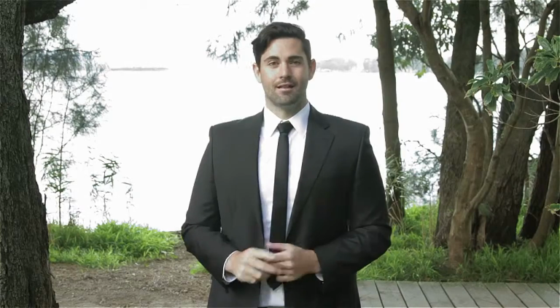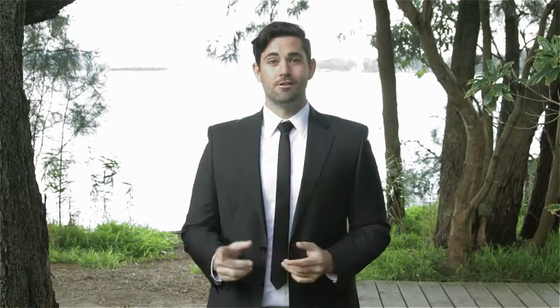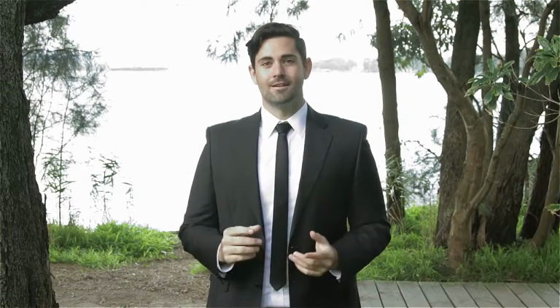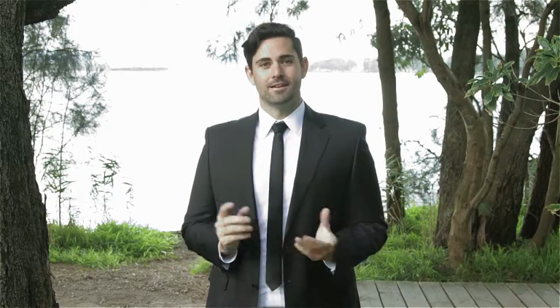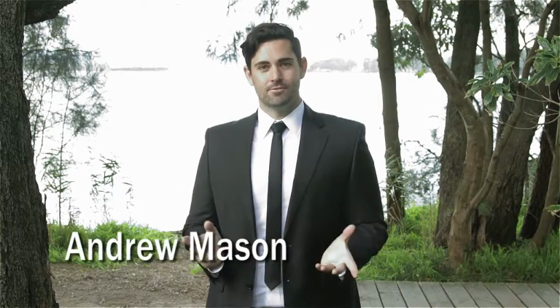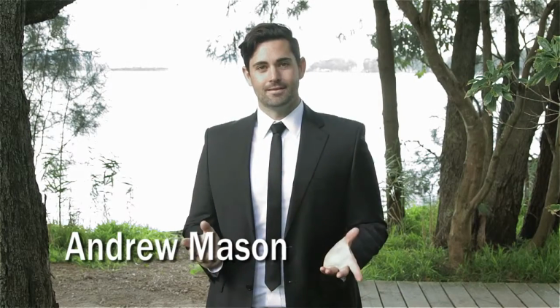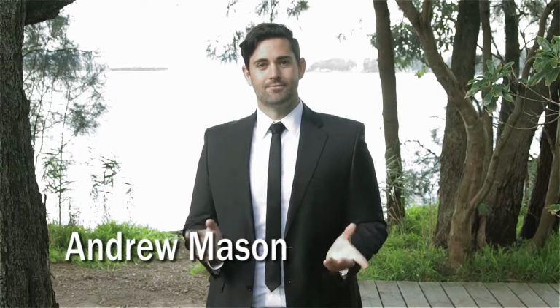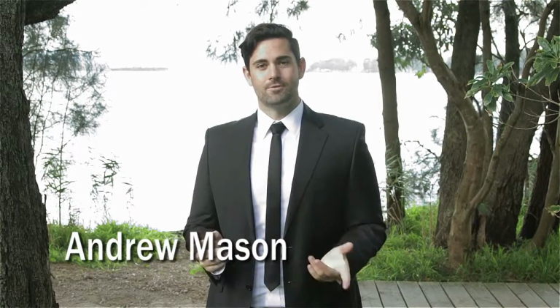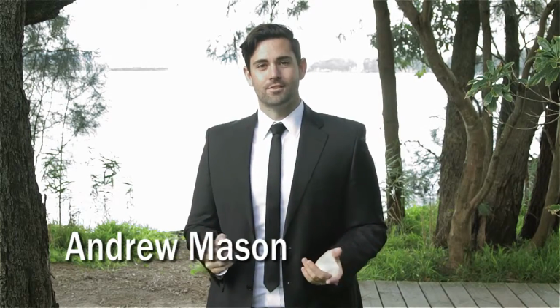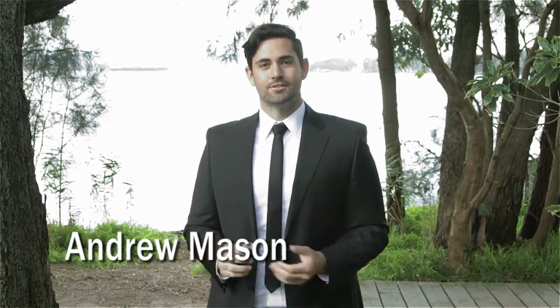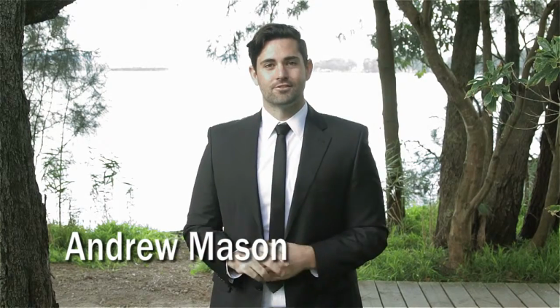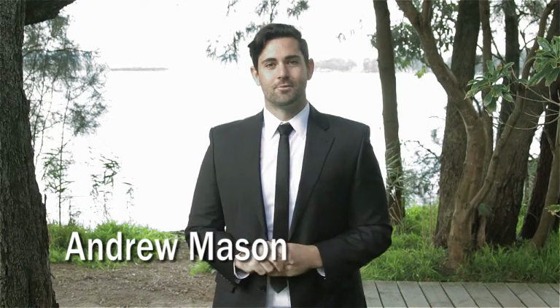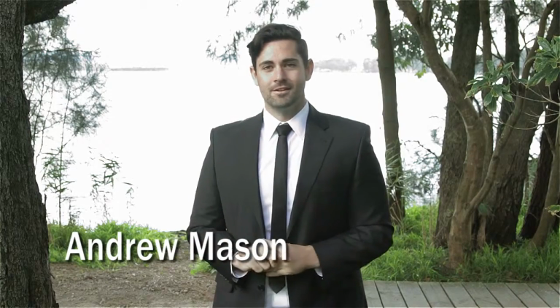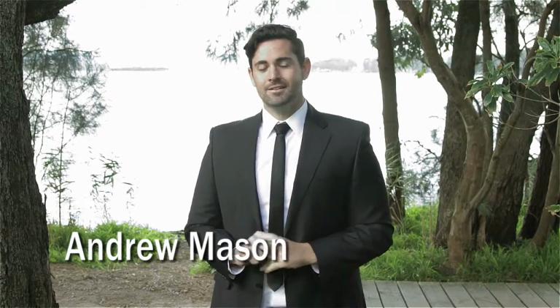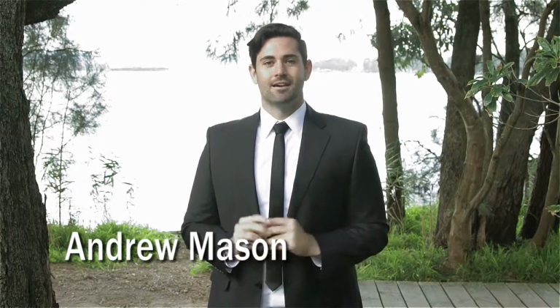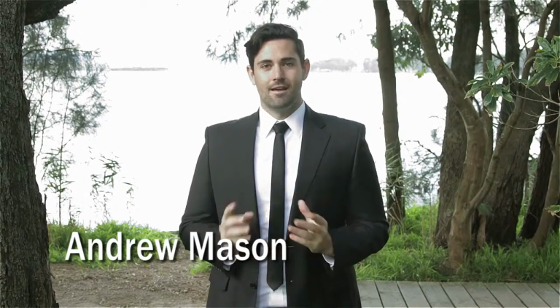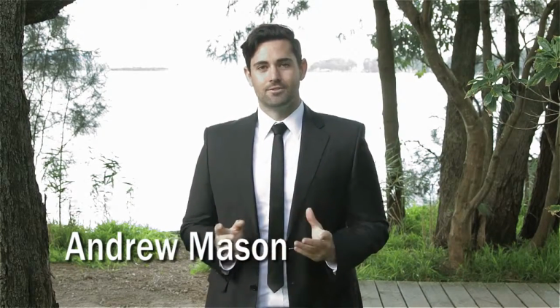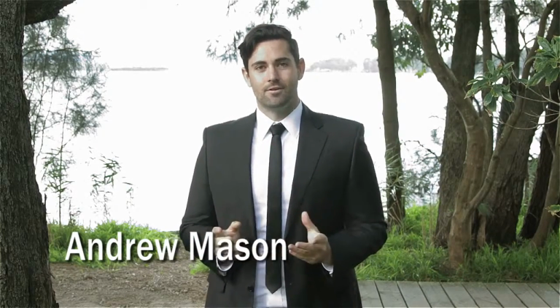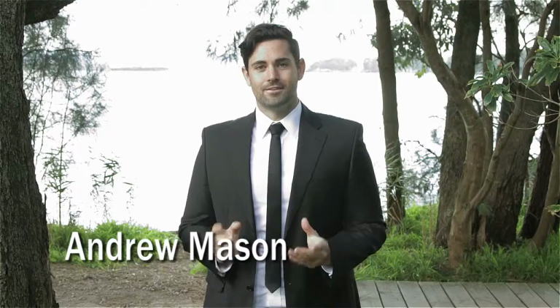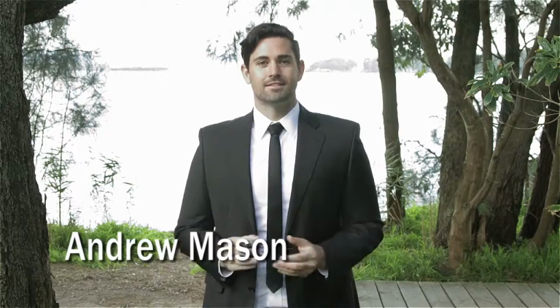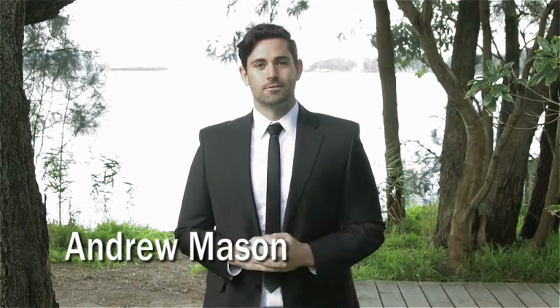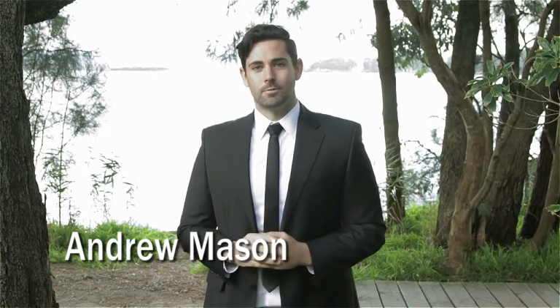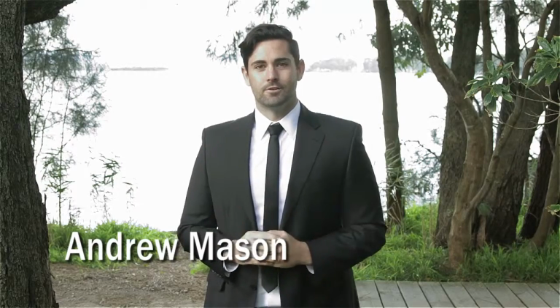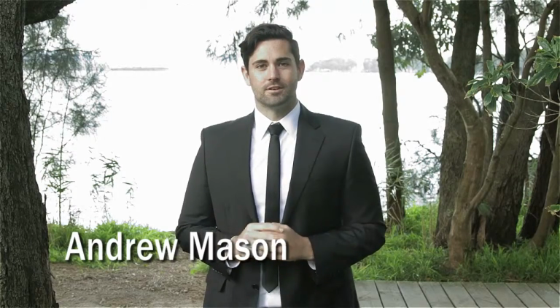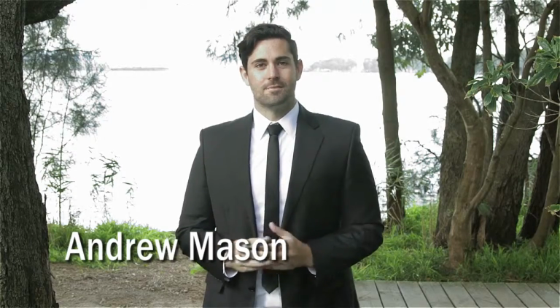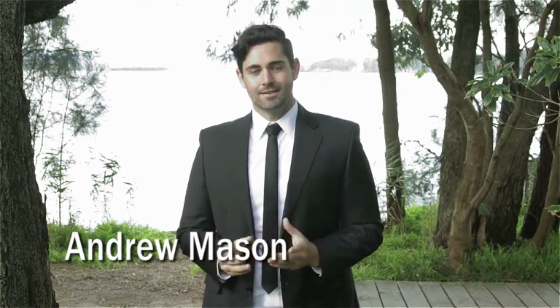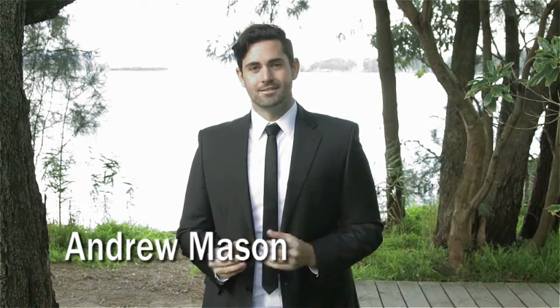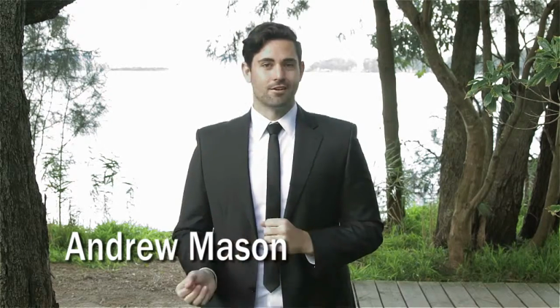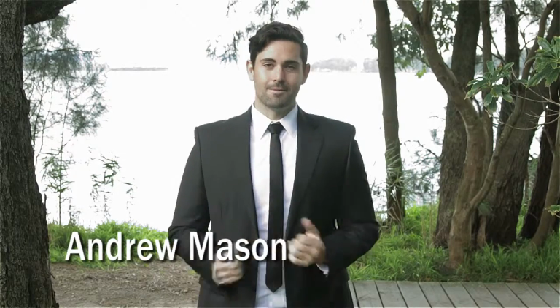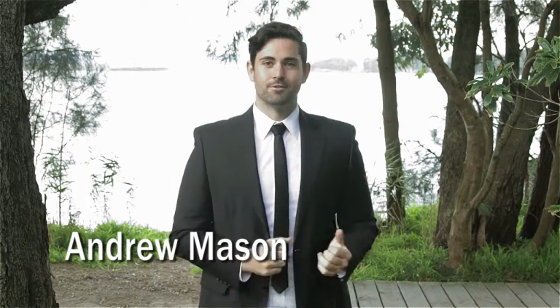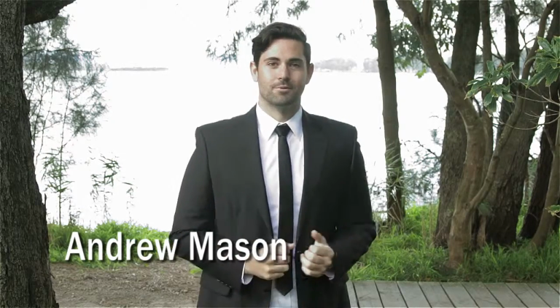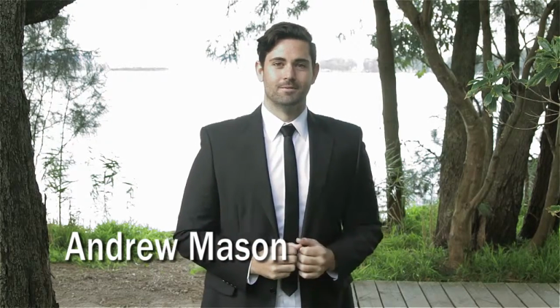Hello, my name is Andrew Mason from LJ Hooker in Sanctuary Point. Today I'd love to show you a fantastic new property we've got to go on the market, so come and have a look with me.